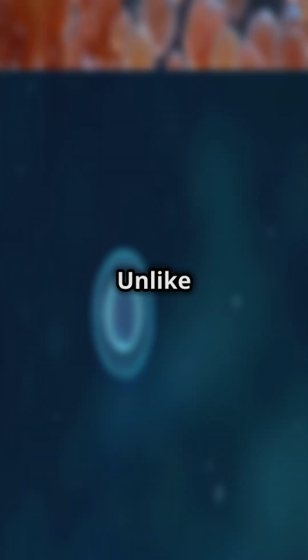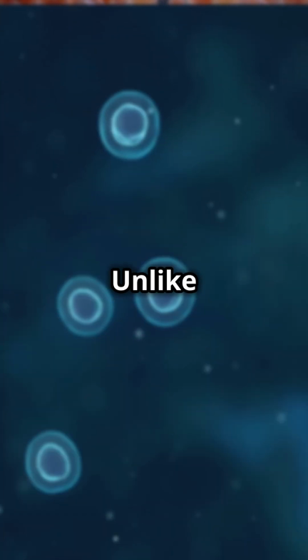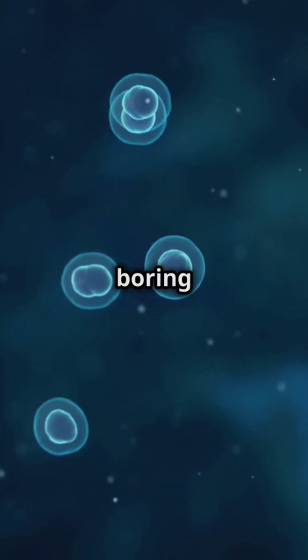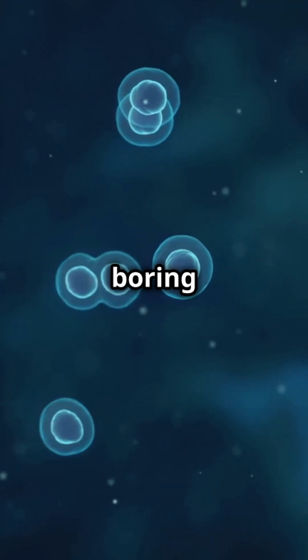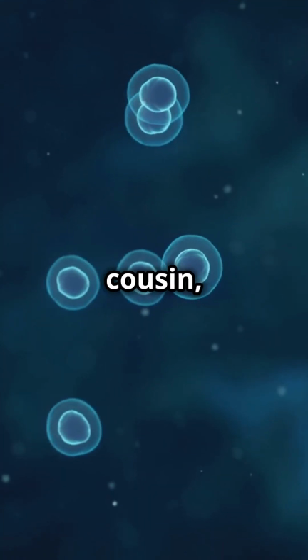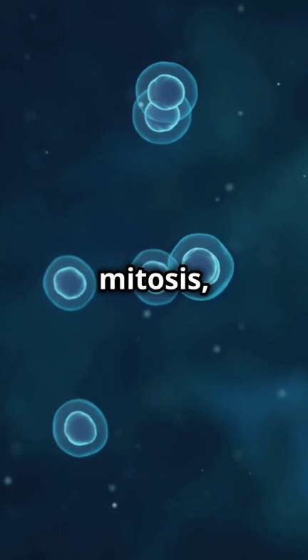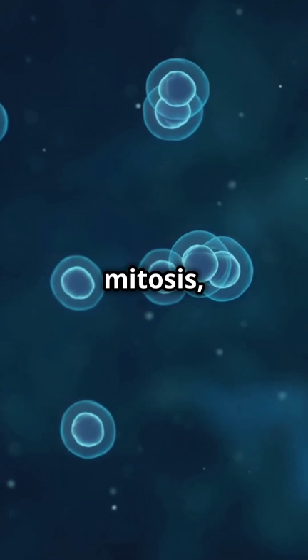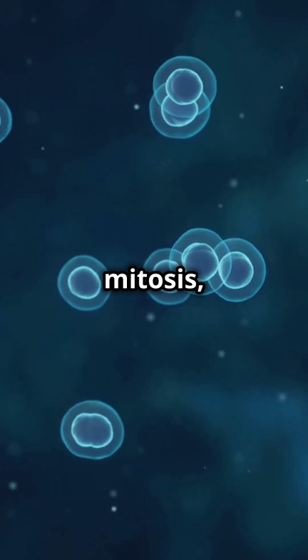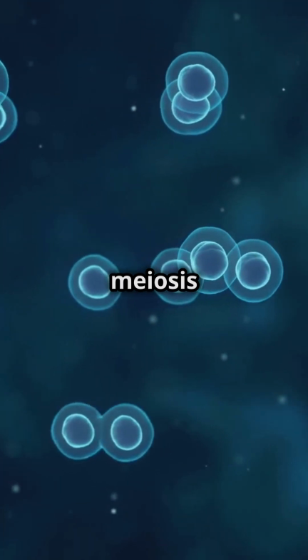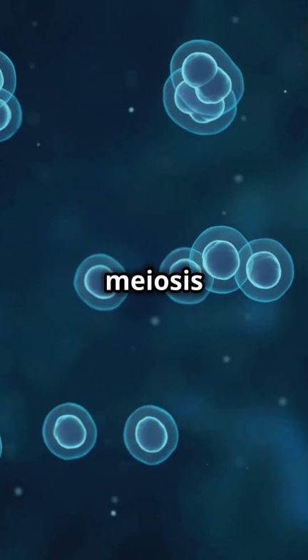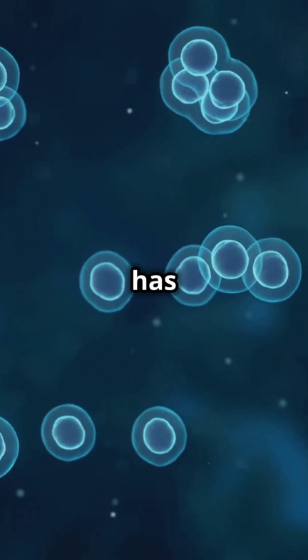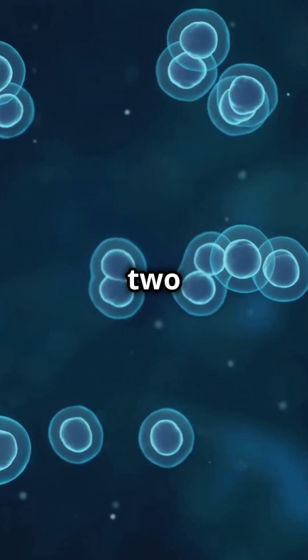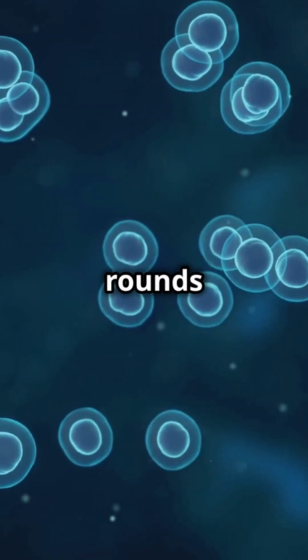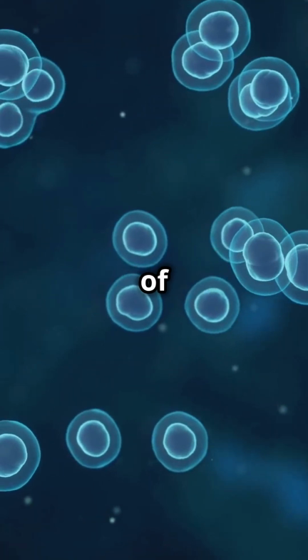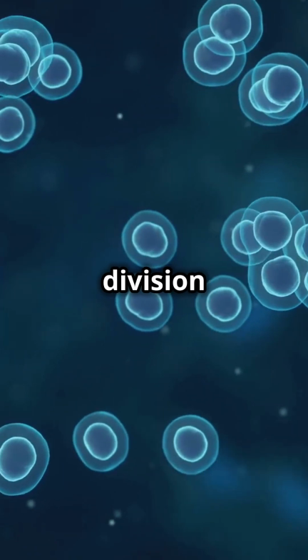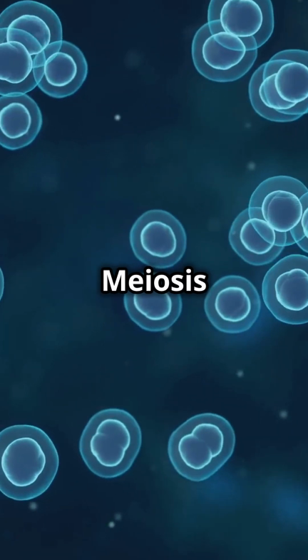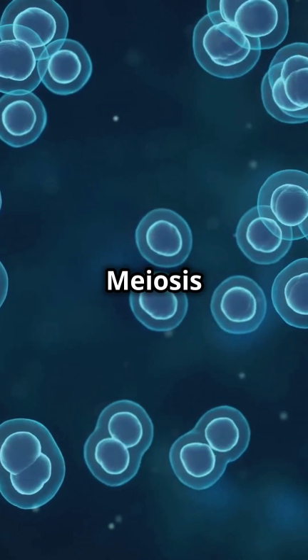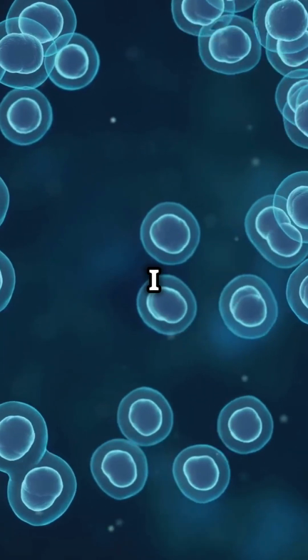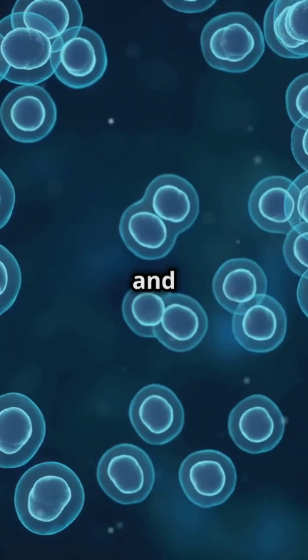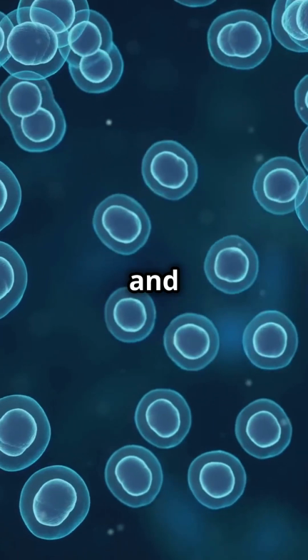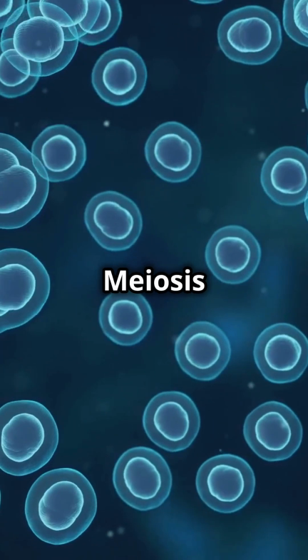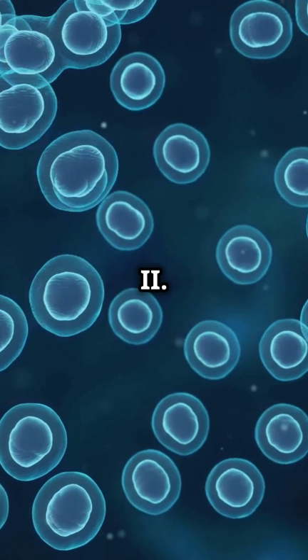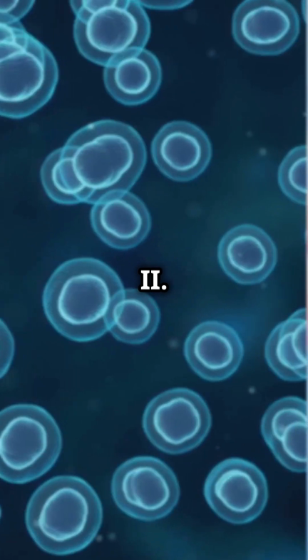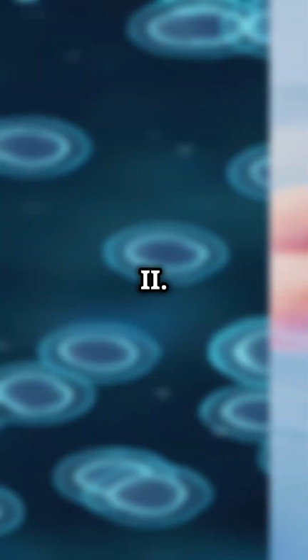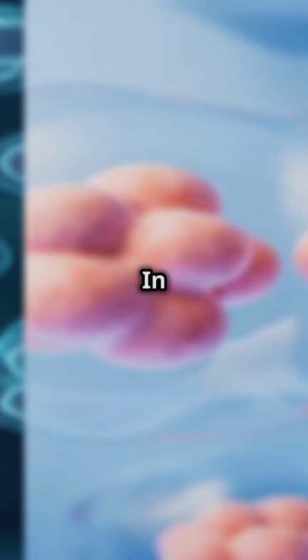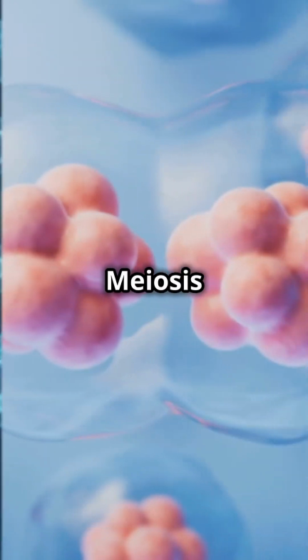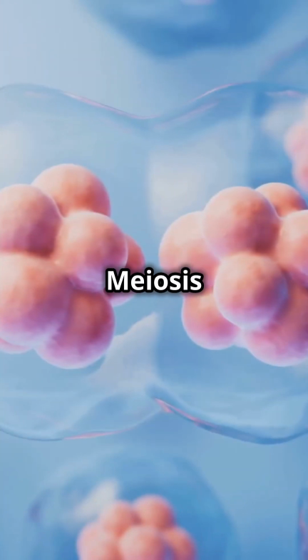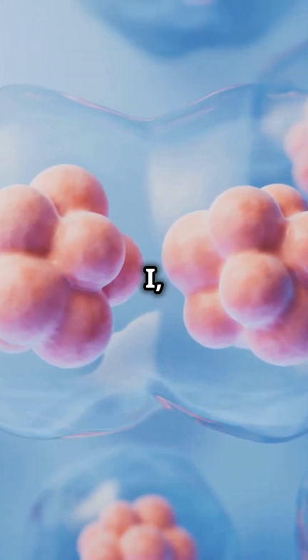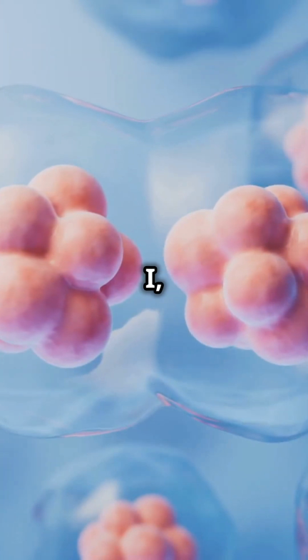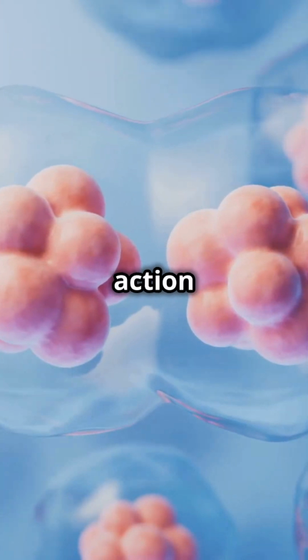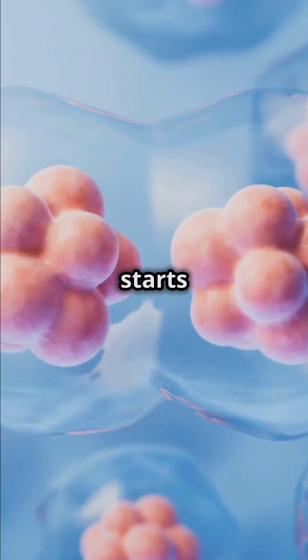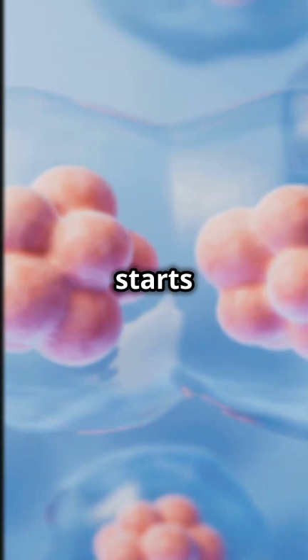Unlike its boring cousin mitosis, meiosis has two rounds of division: meiosis I and meiosis II. In meiosis I, the action starts.